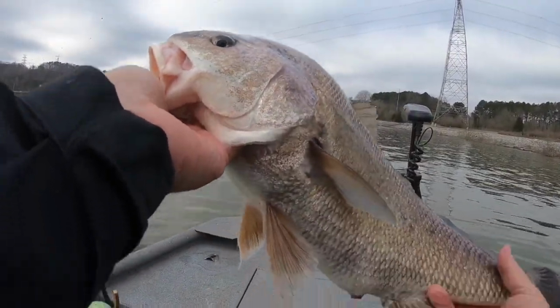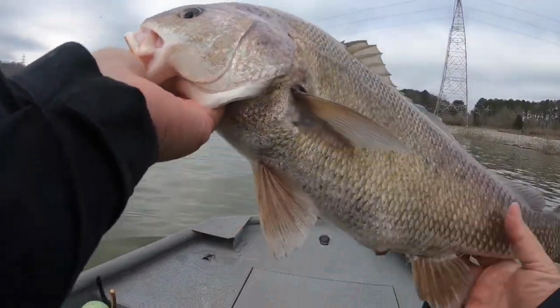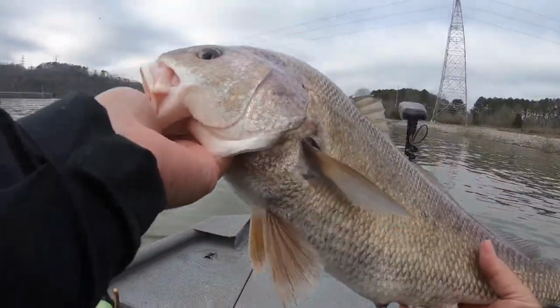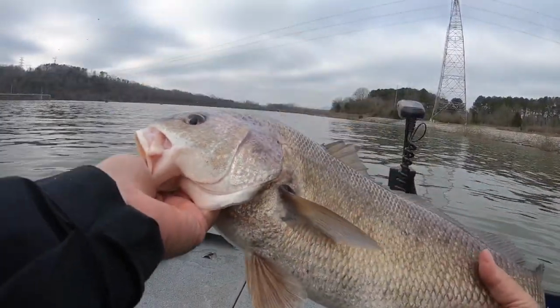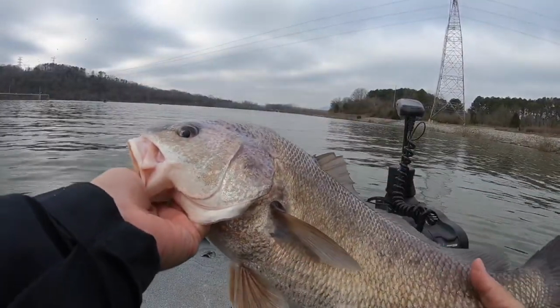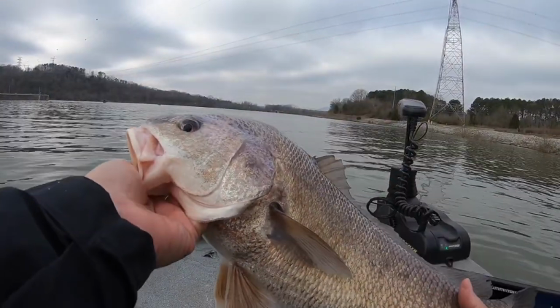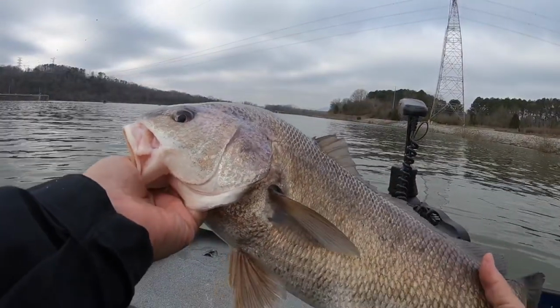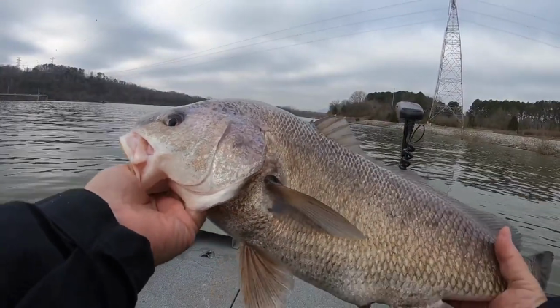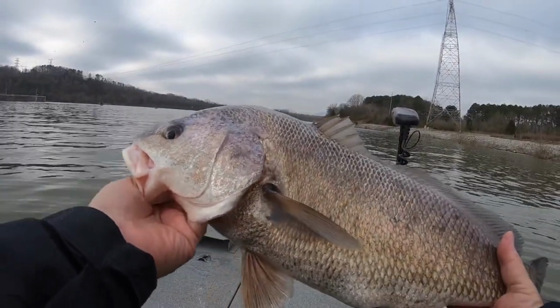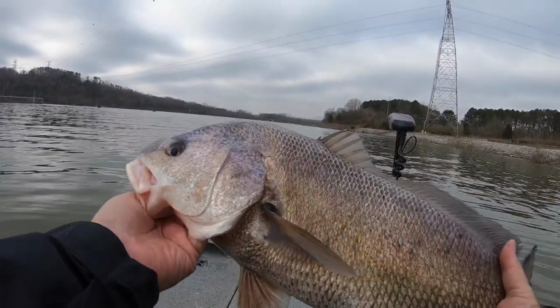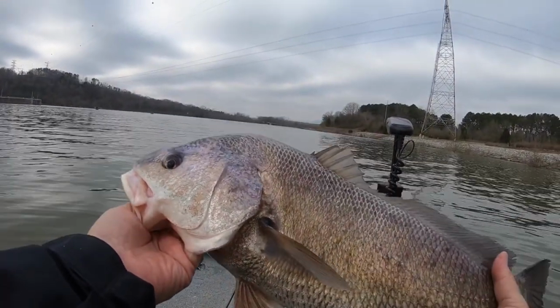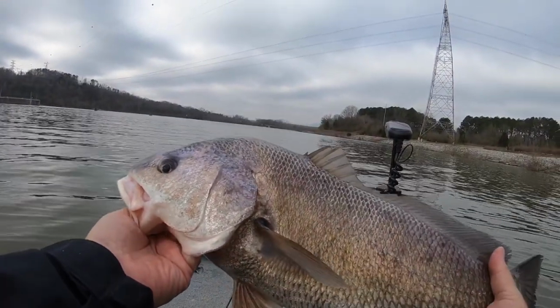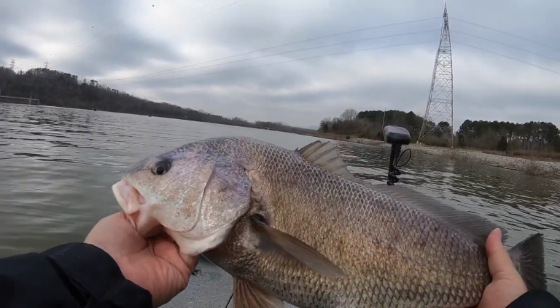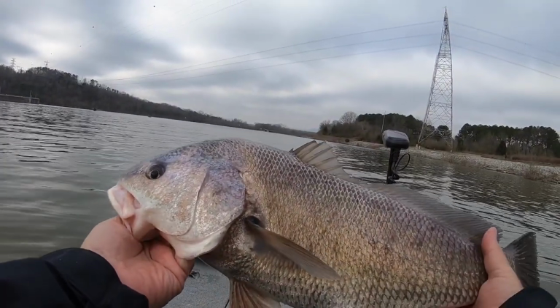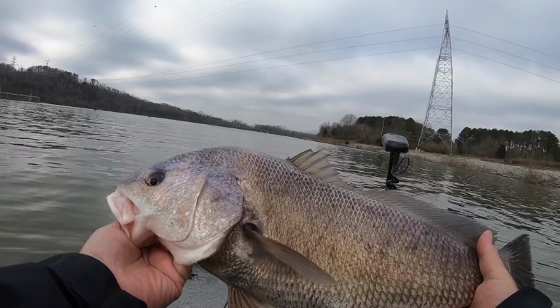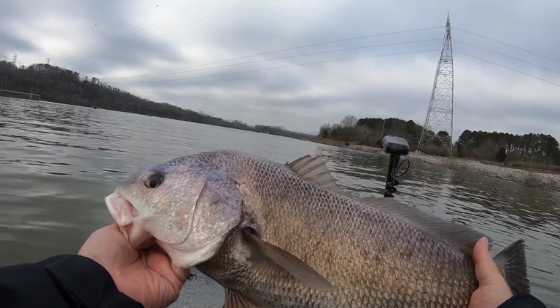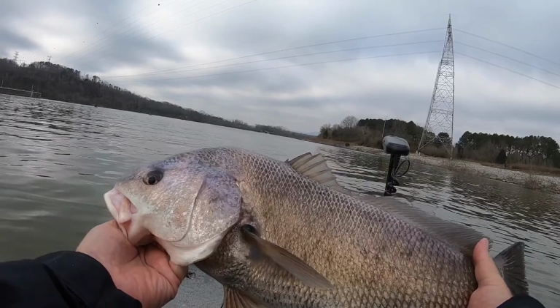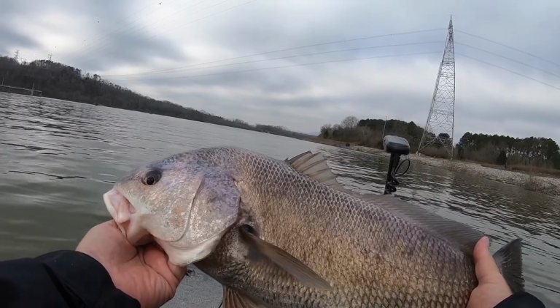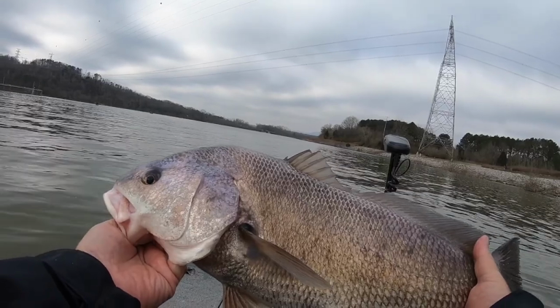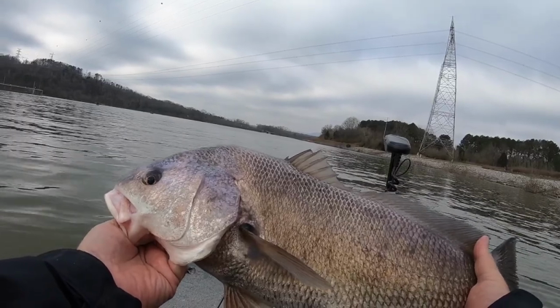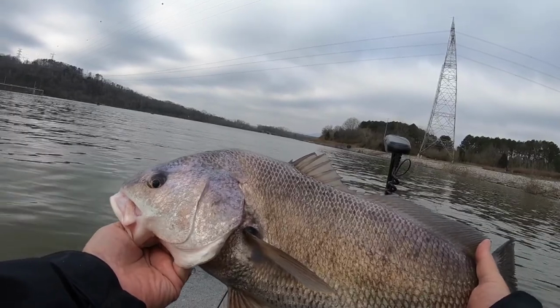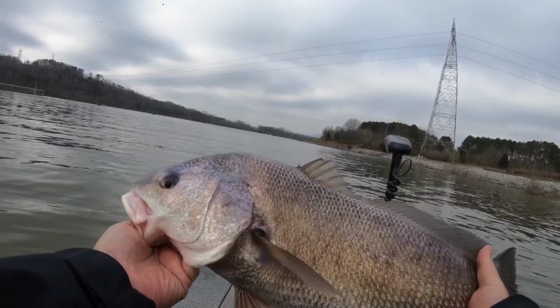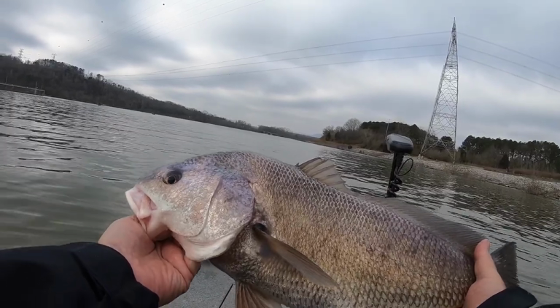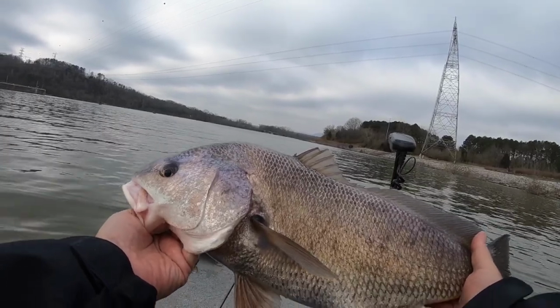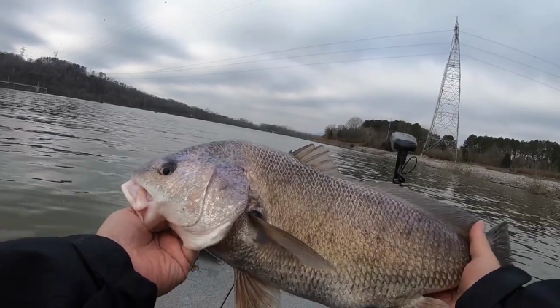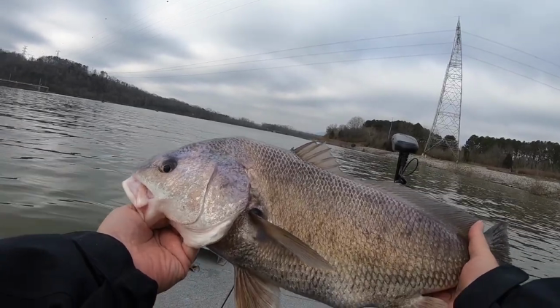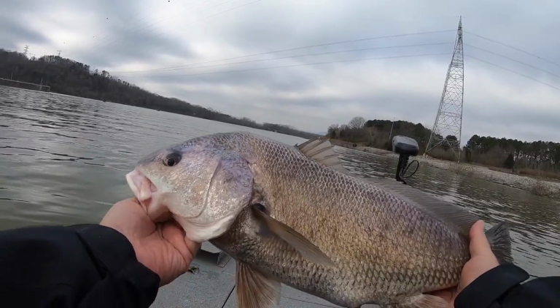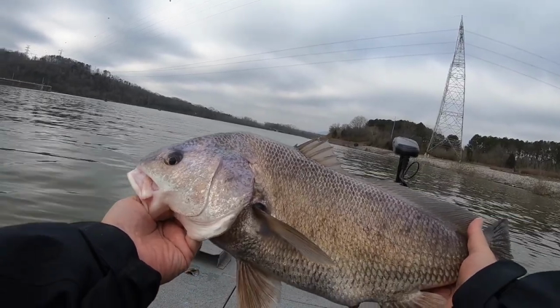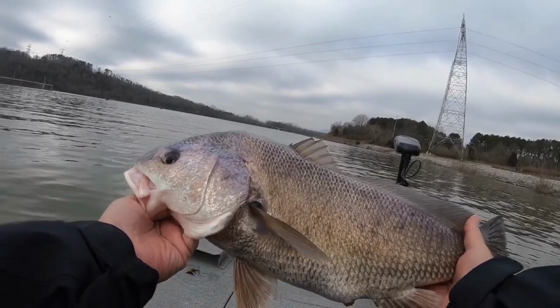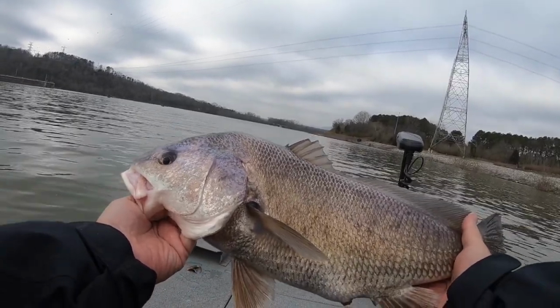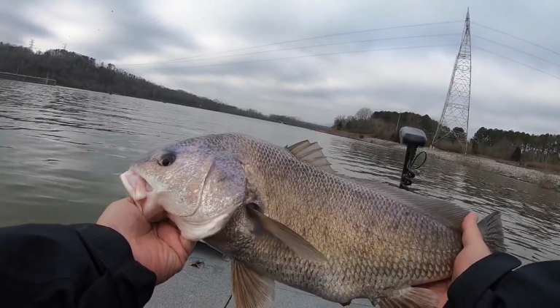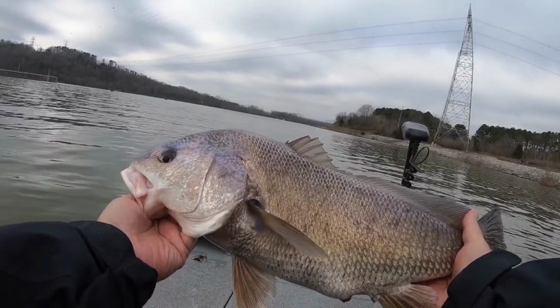Well, that's quite a fish on an ultralight rod right there folks — quite a fish.